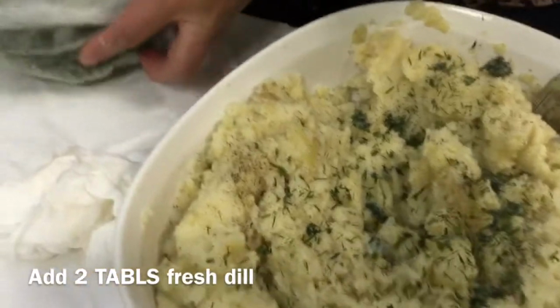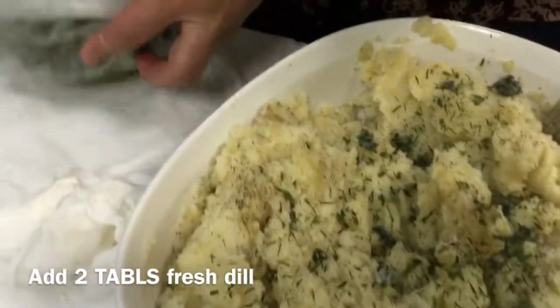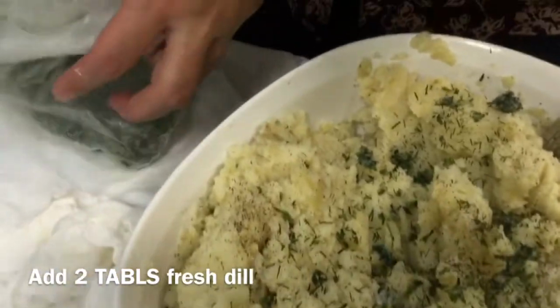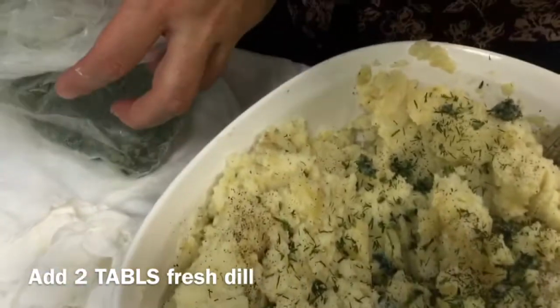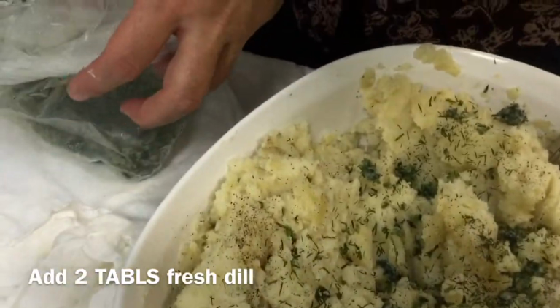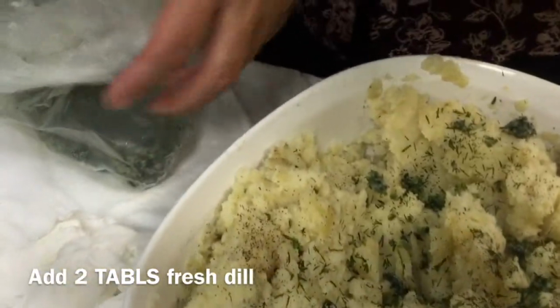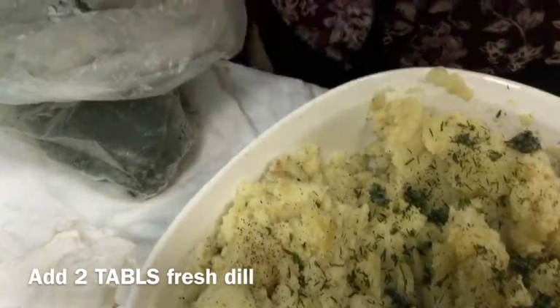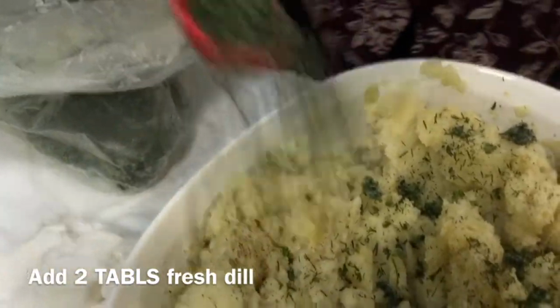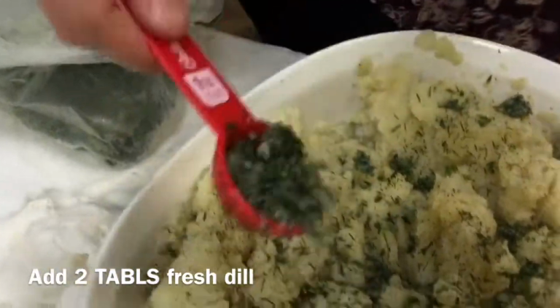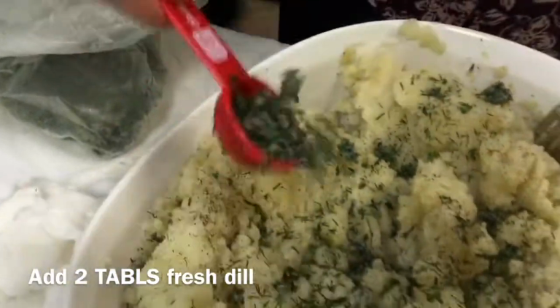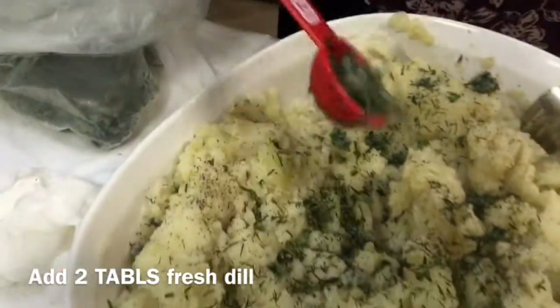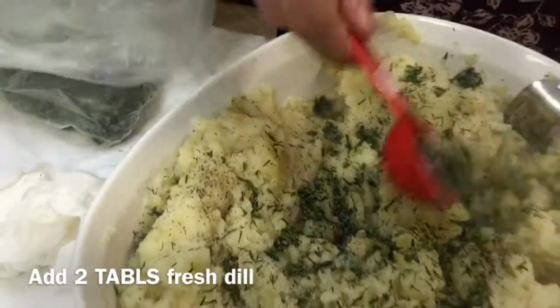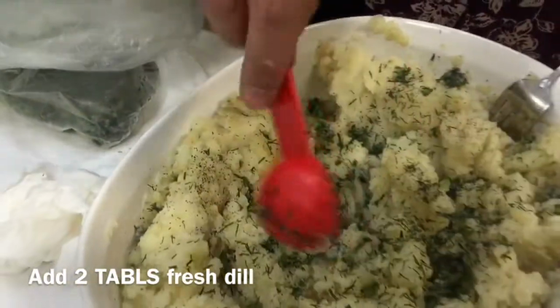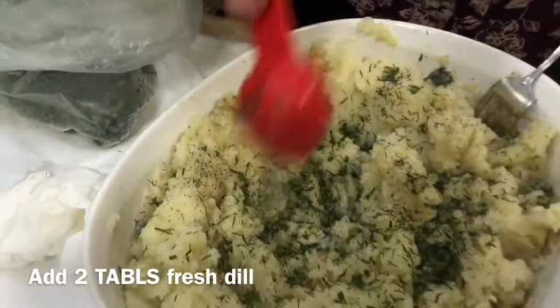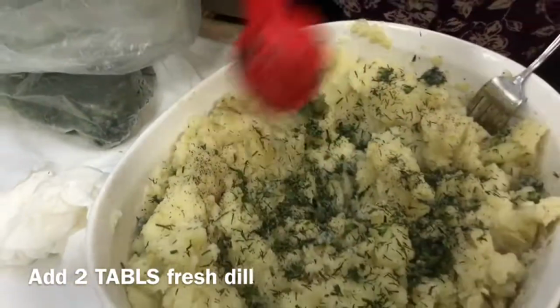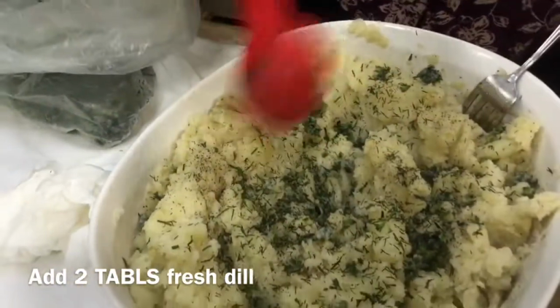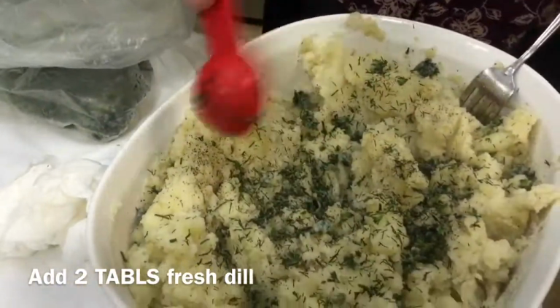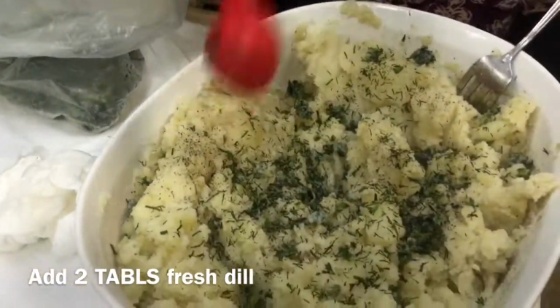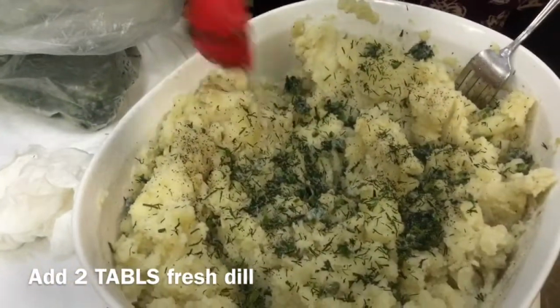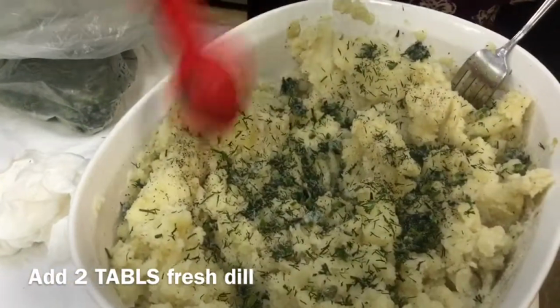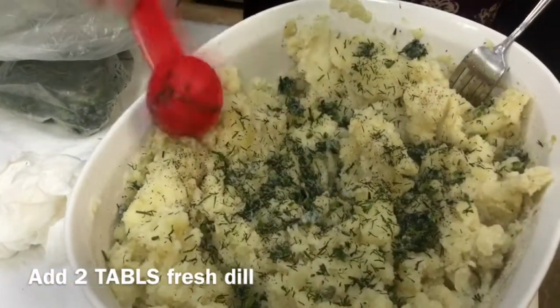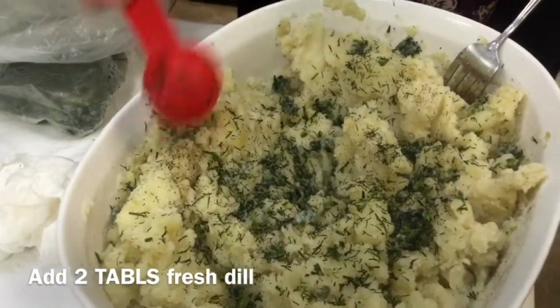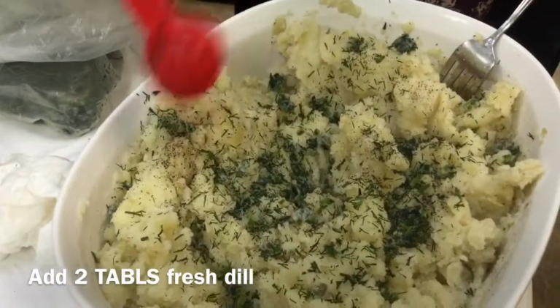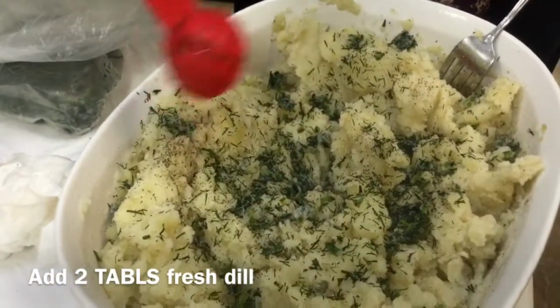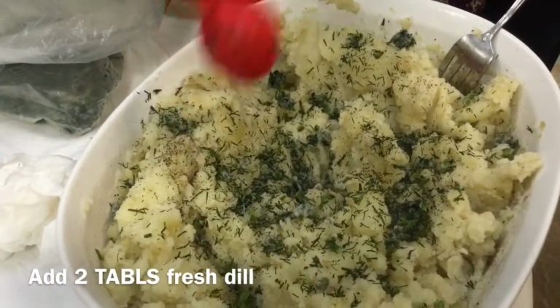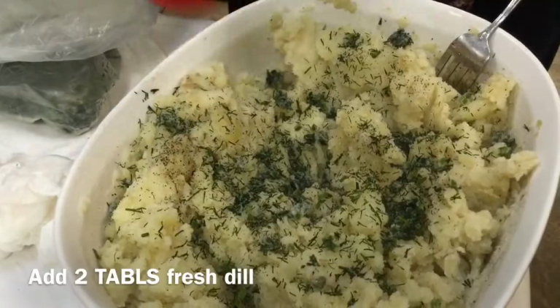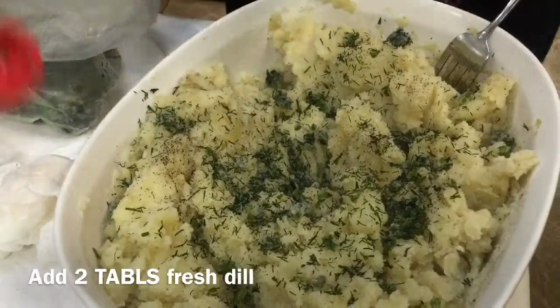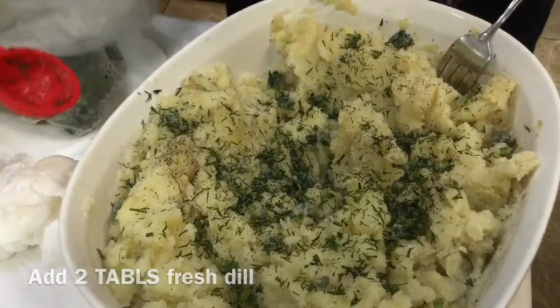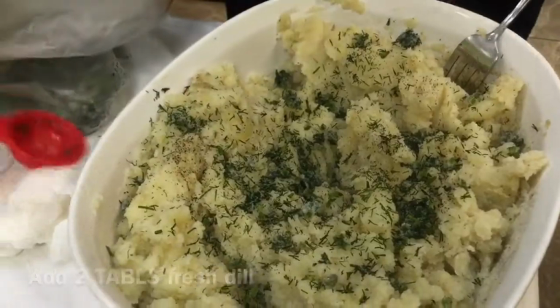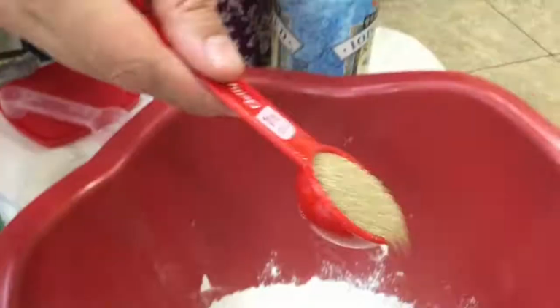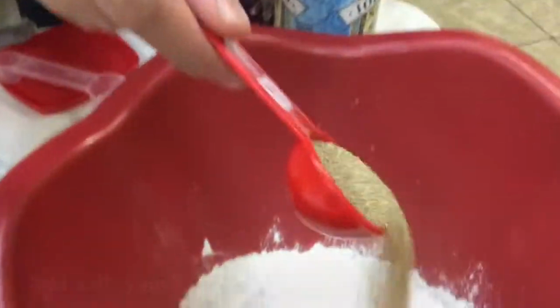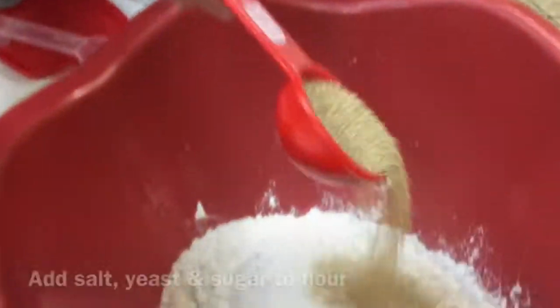She's adding two tablespoons of fresh dill. Fresh dill is always better. Now, yeast.